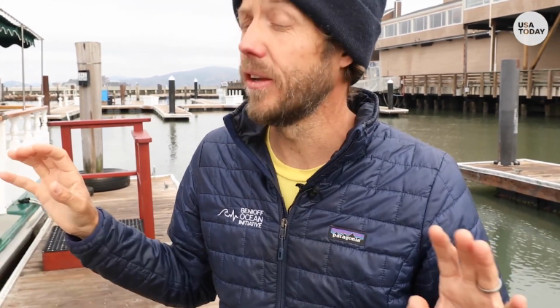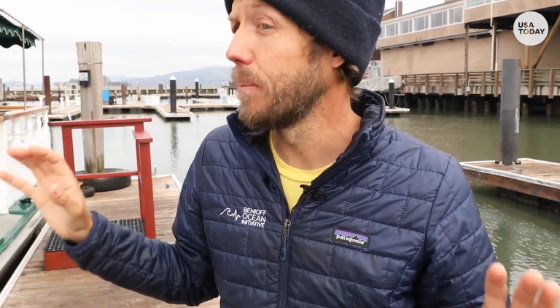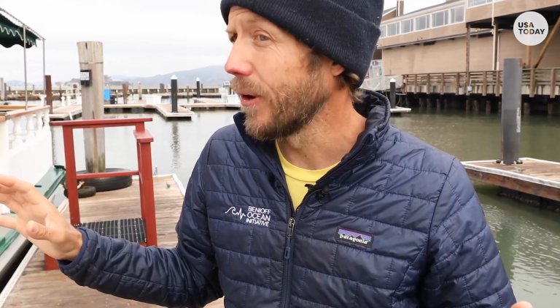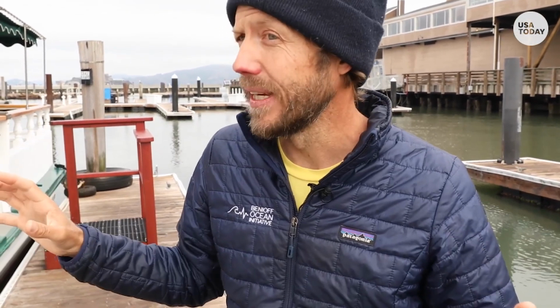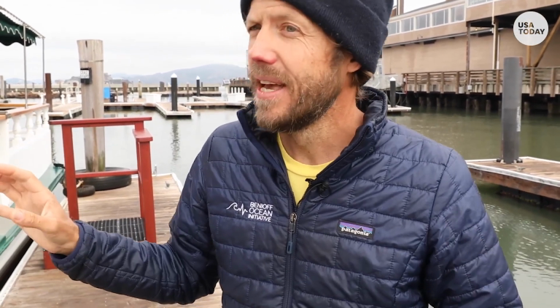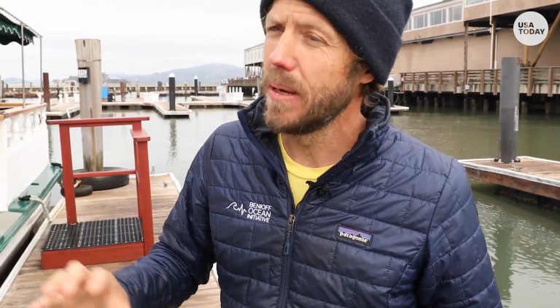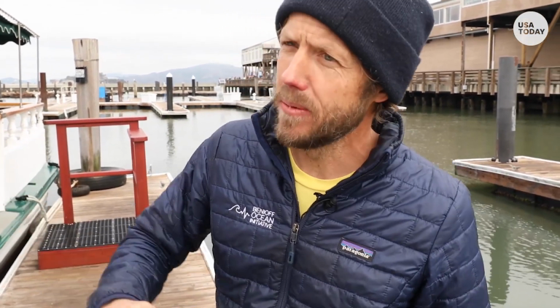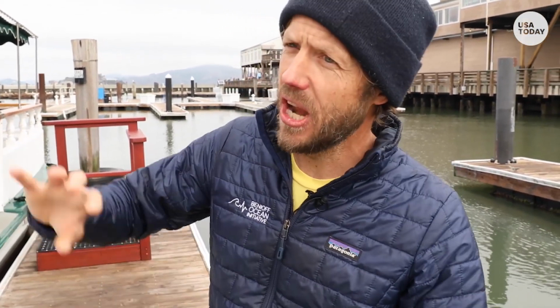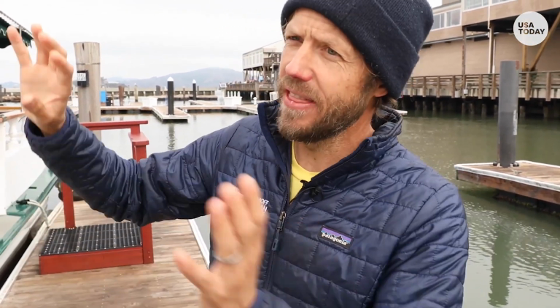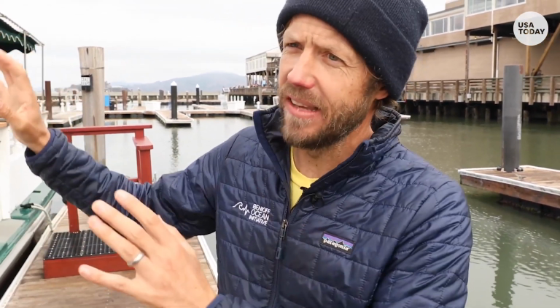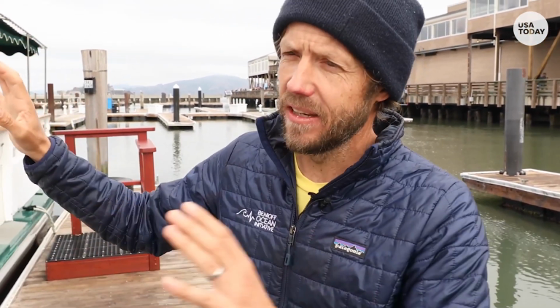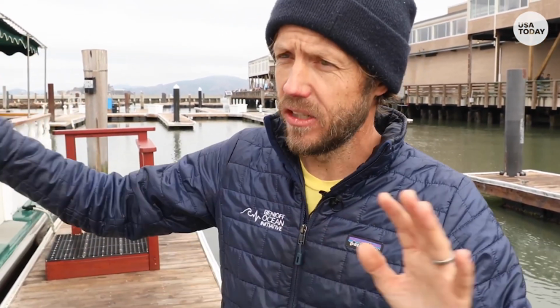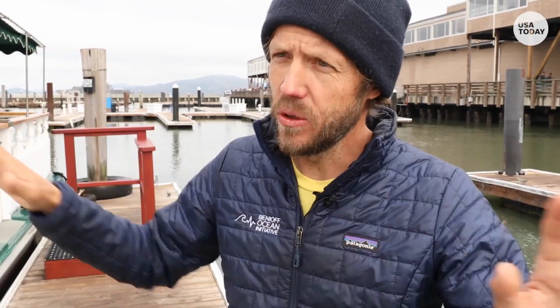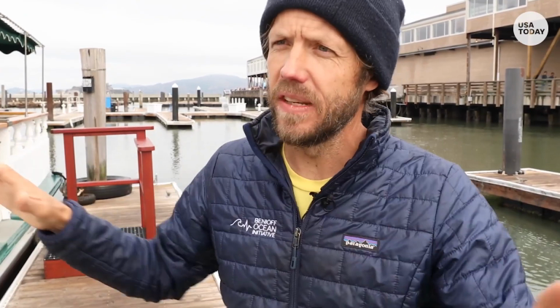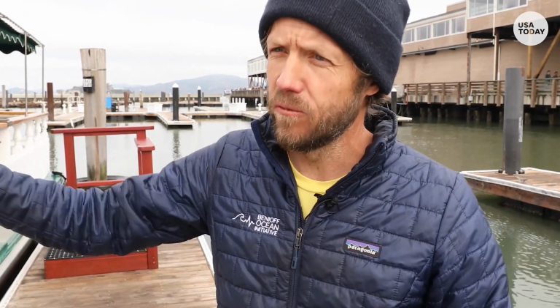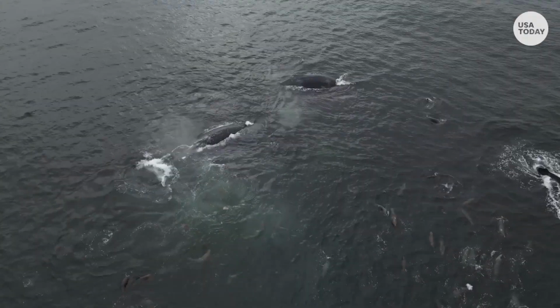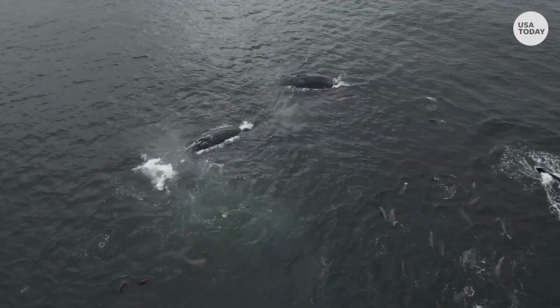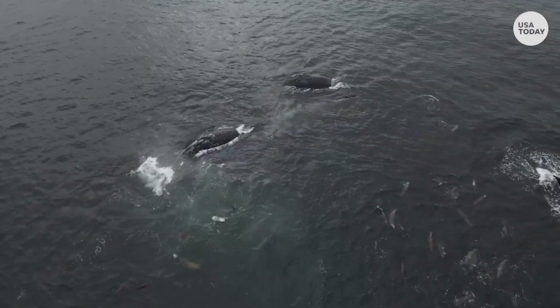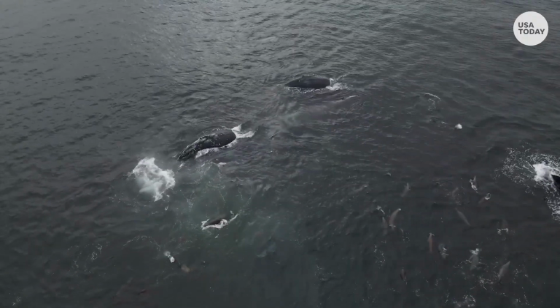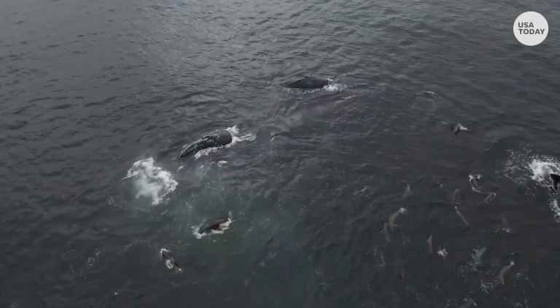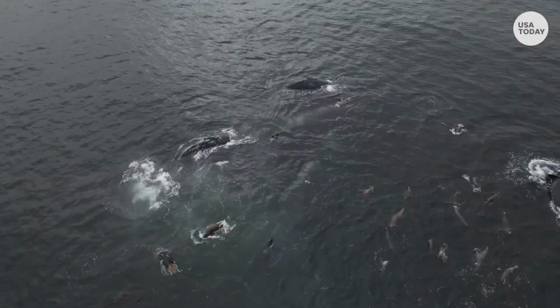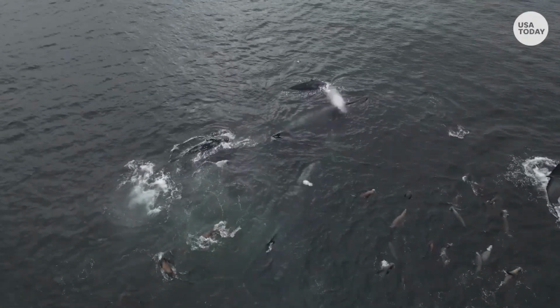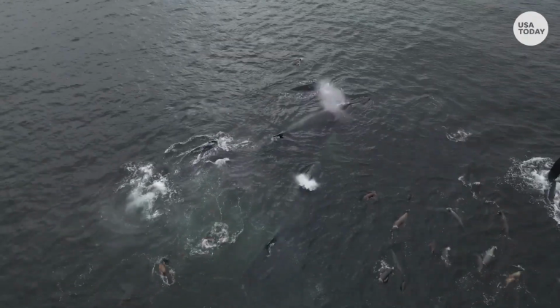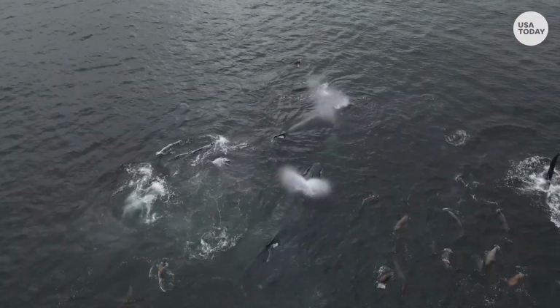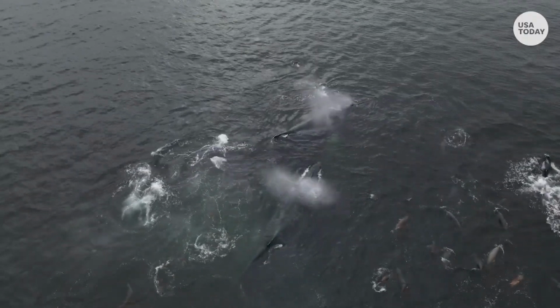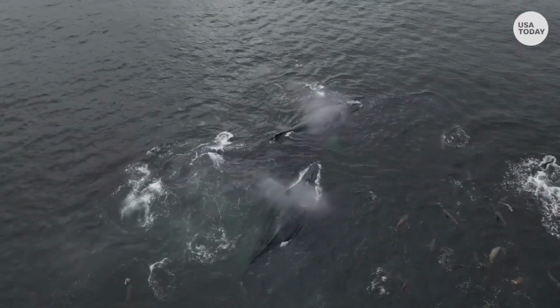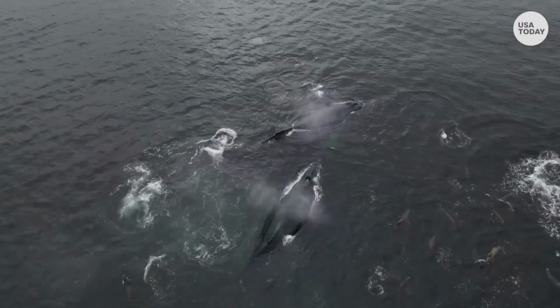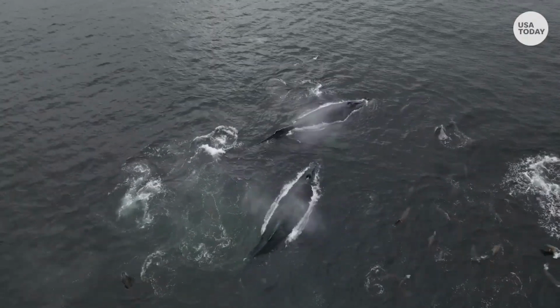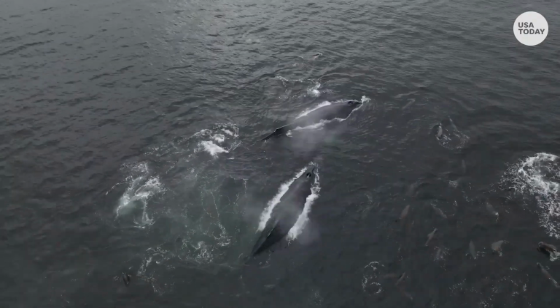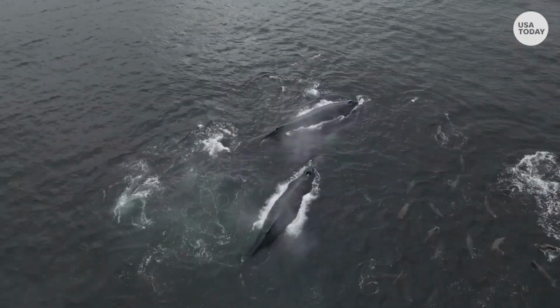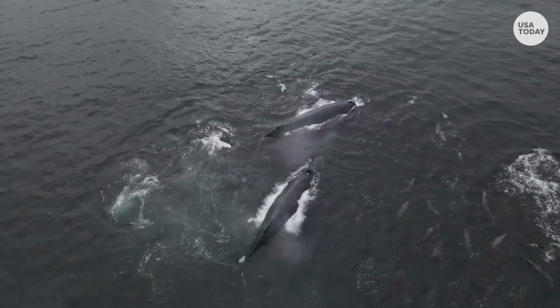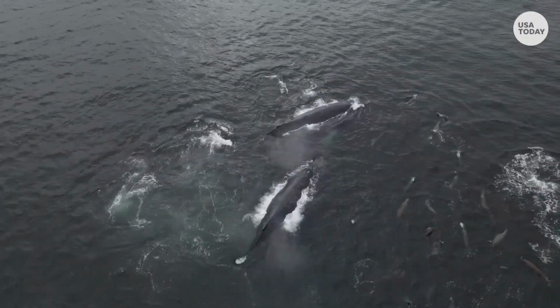And also importantly, to be able to share that data in two of these really busy port areas where historically we've had such a problem with whale-ship collisions.